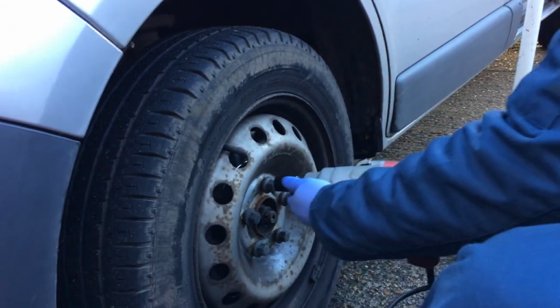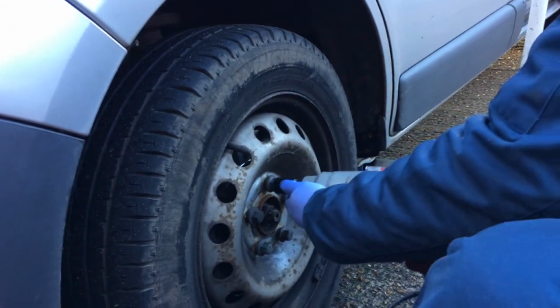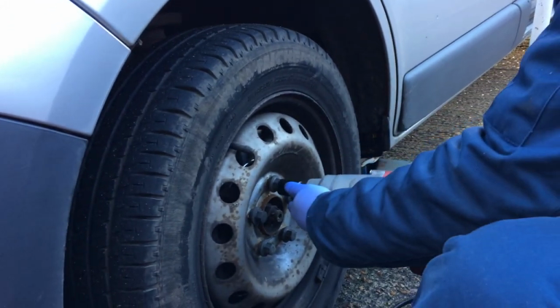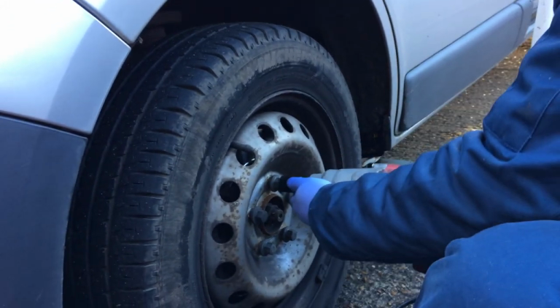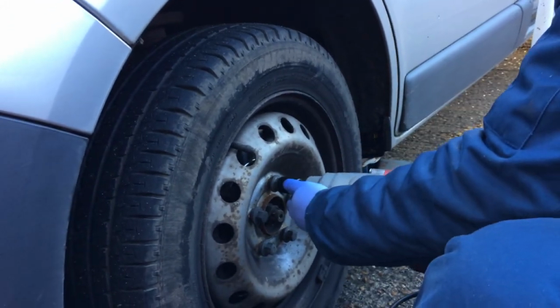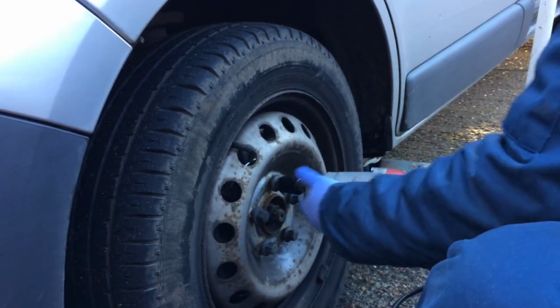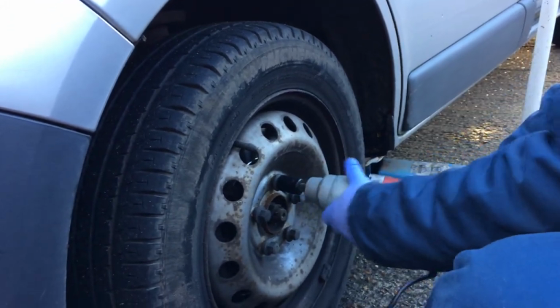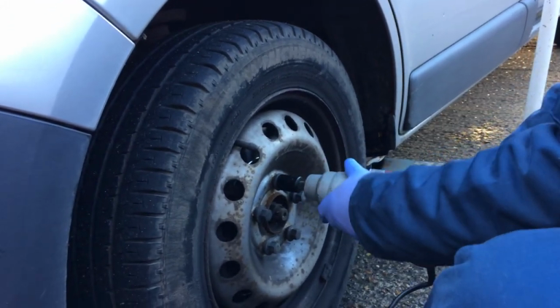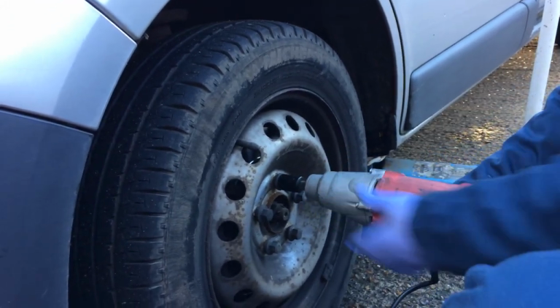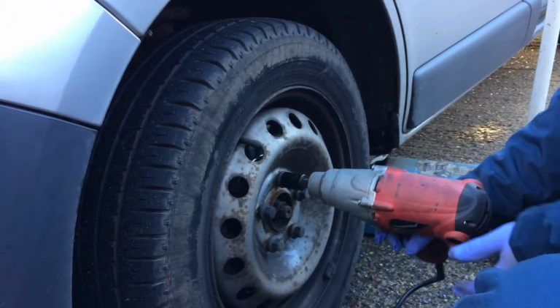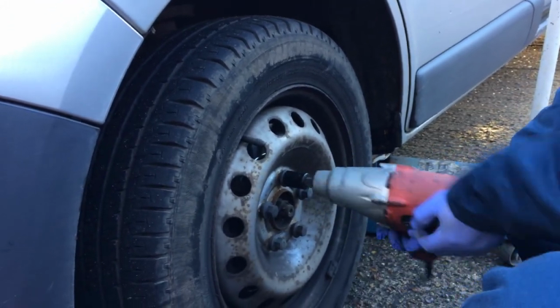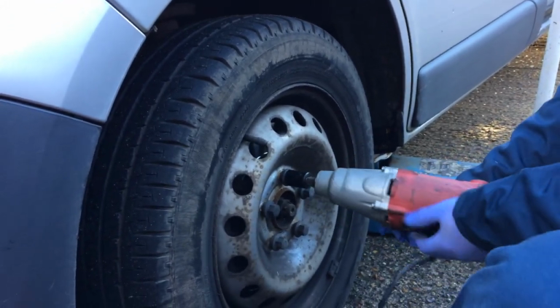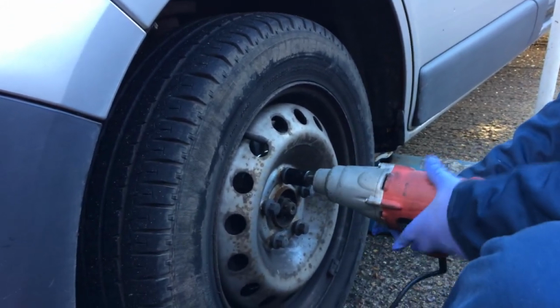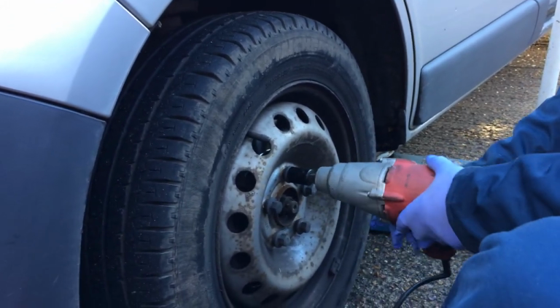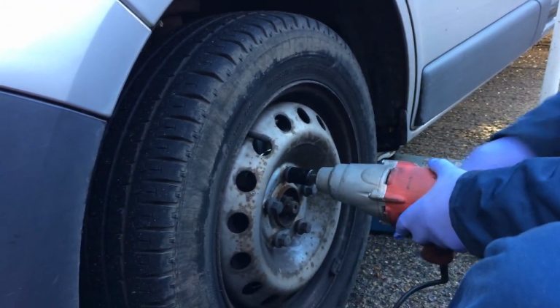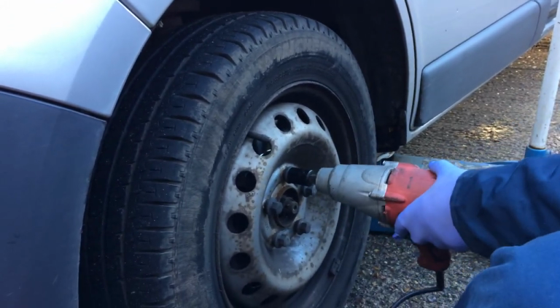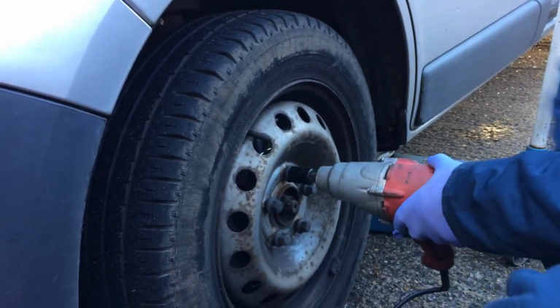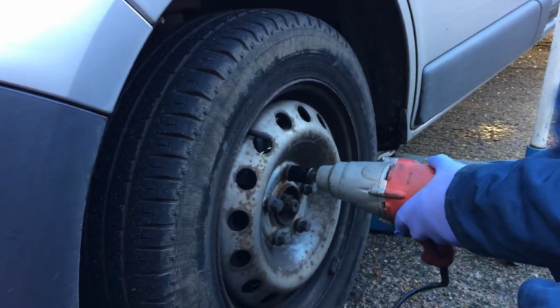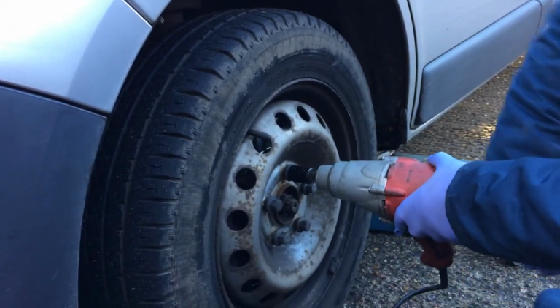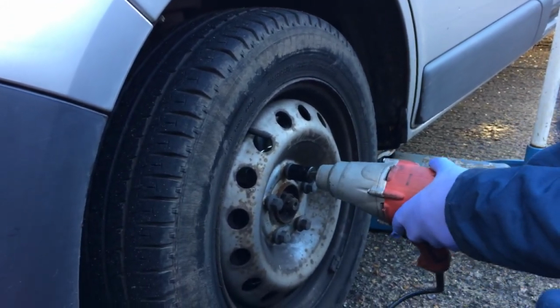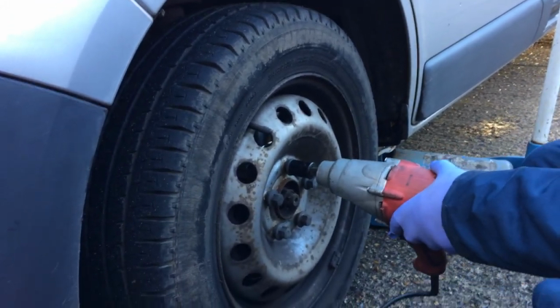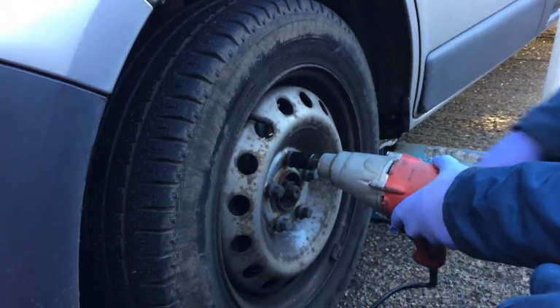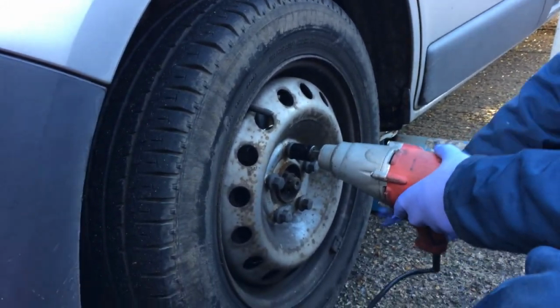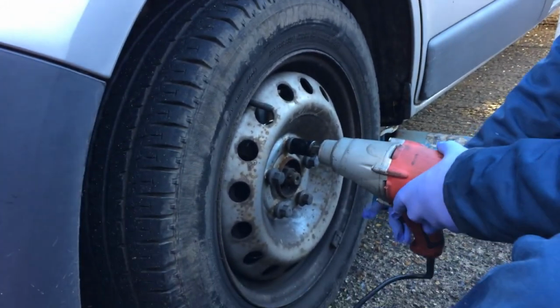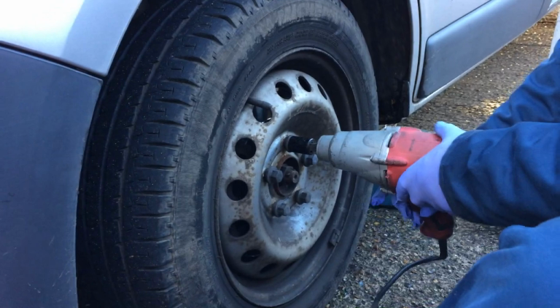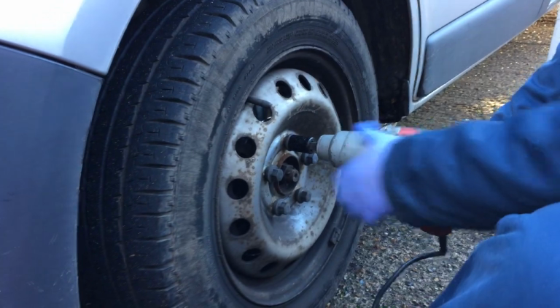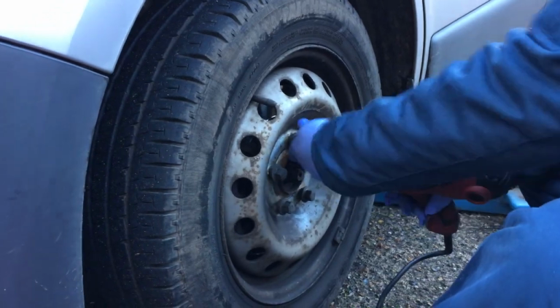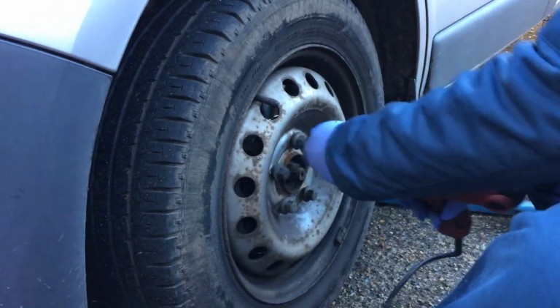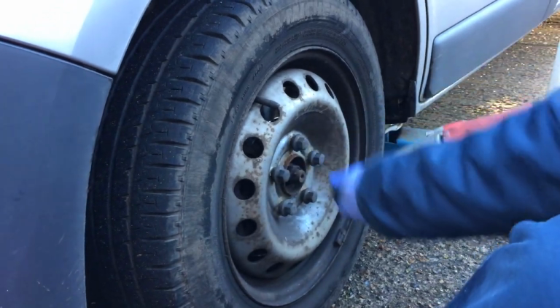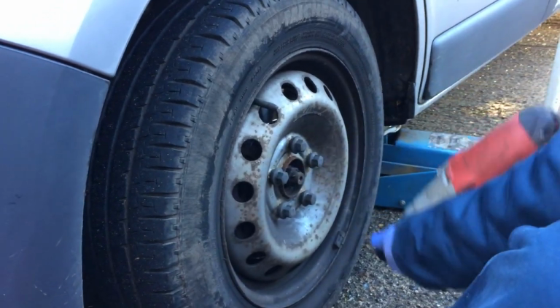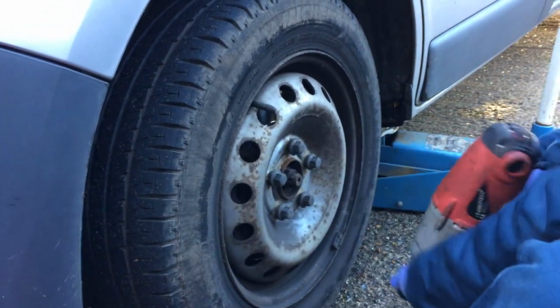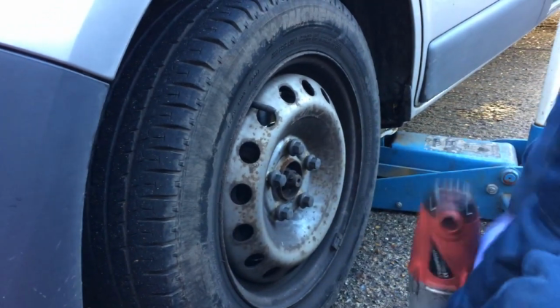I've got a little electric impact gun here and I'm going to whip these wheel nuts off.